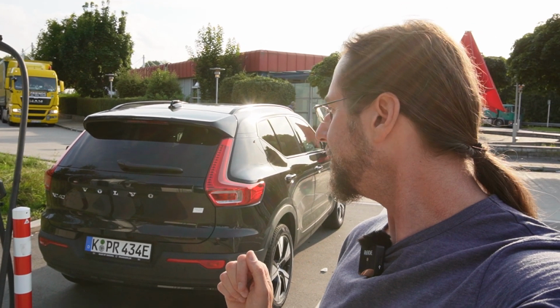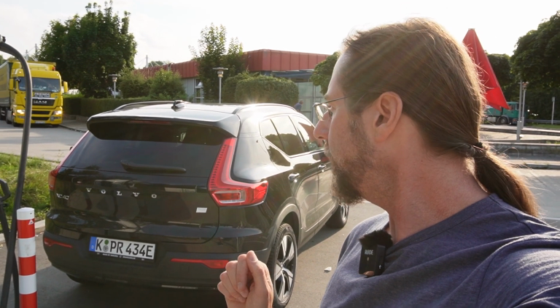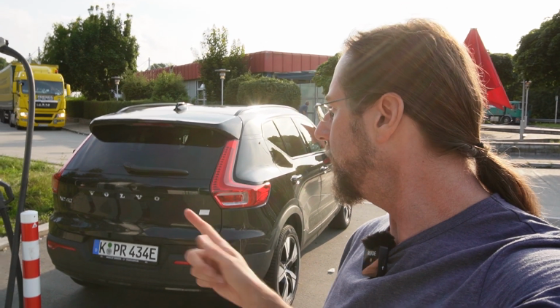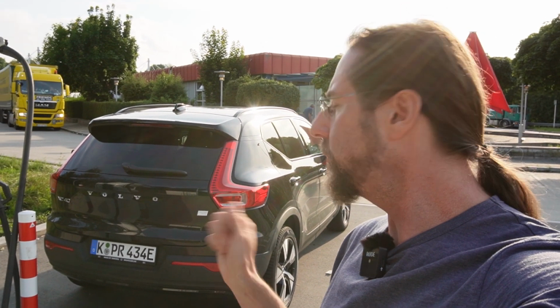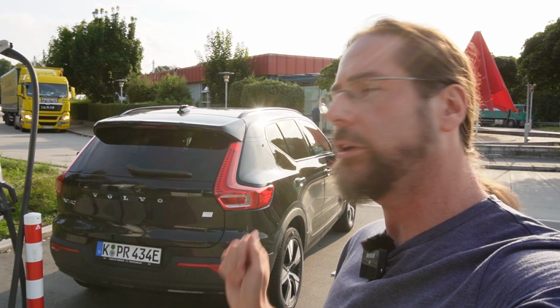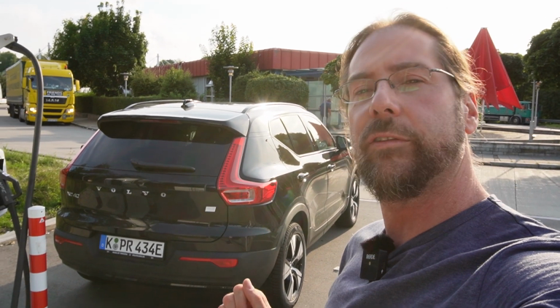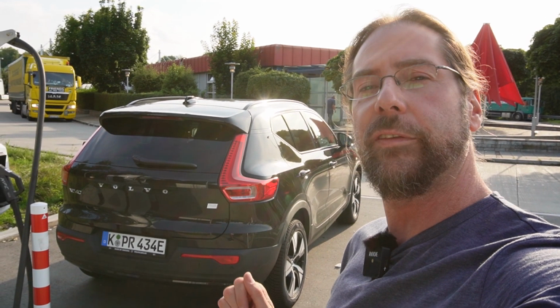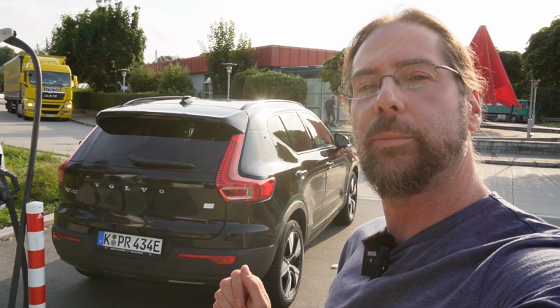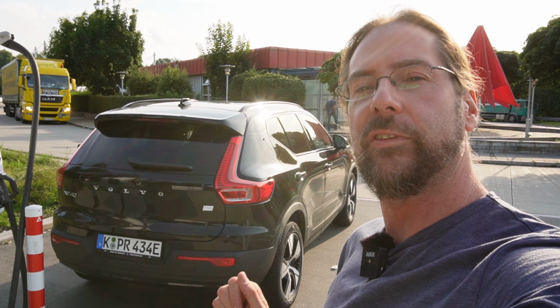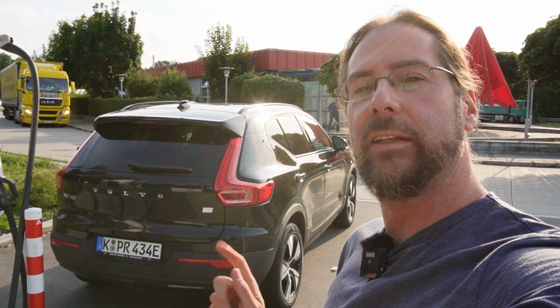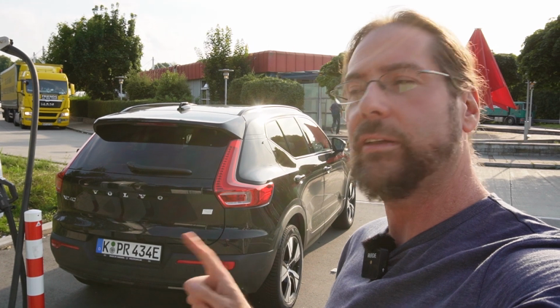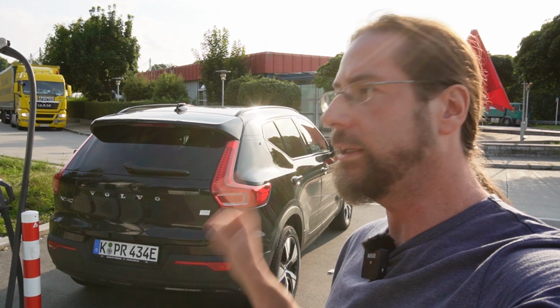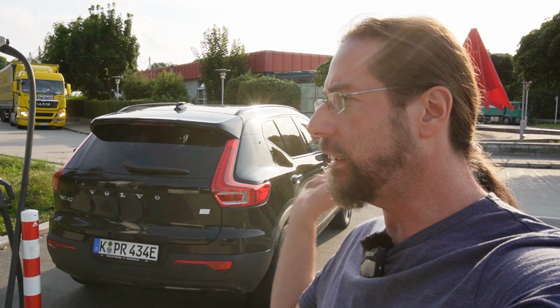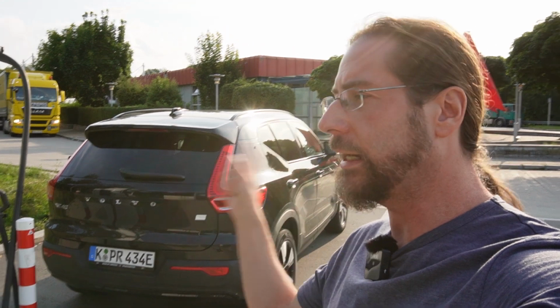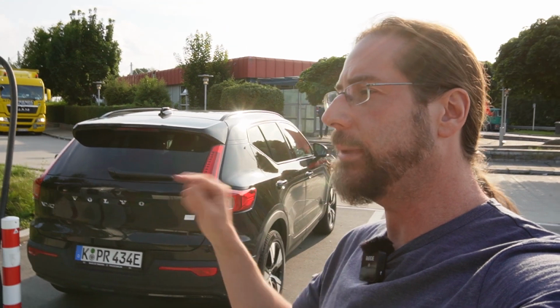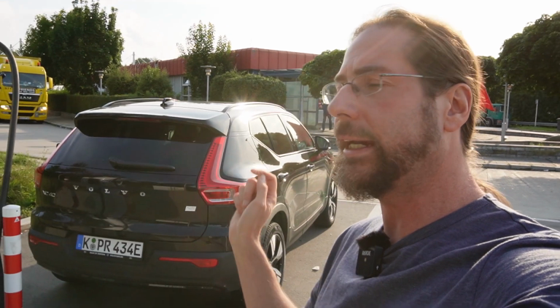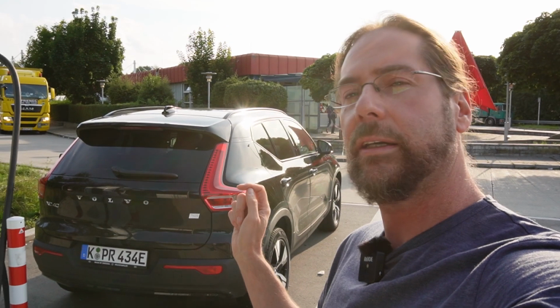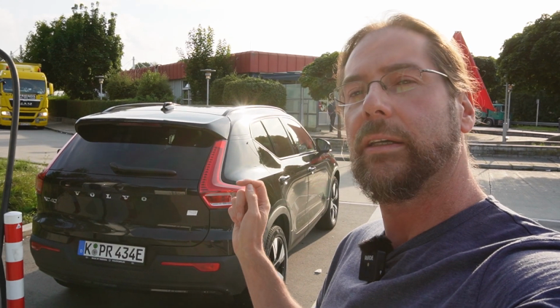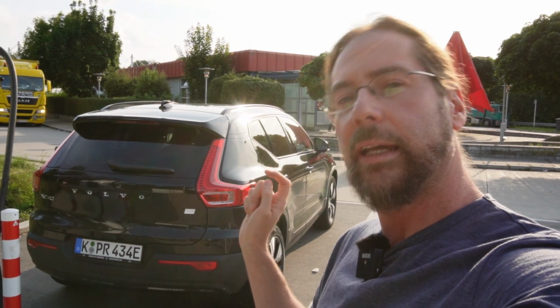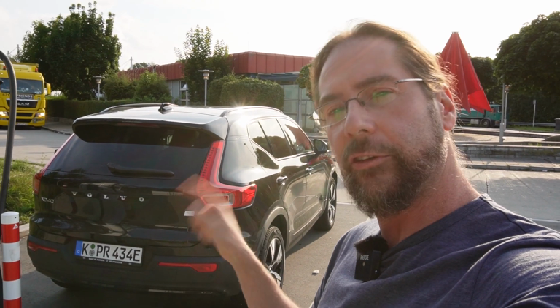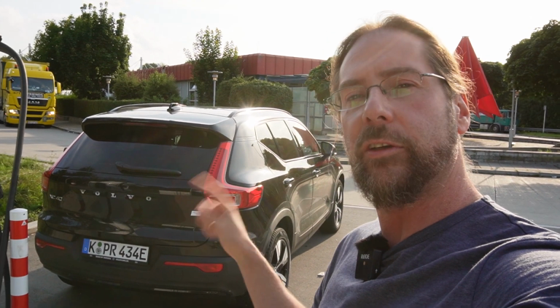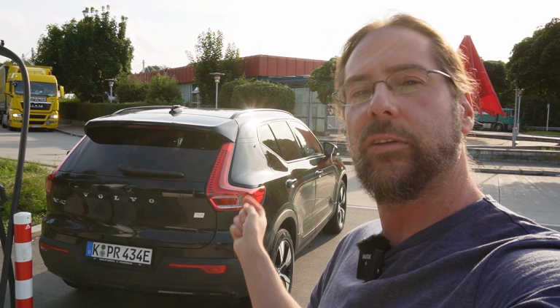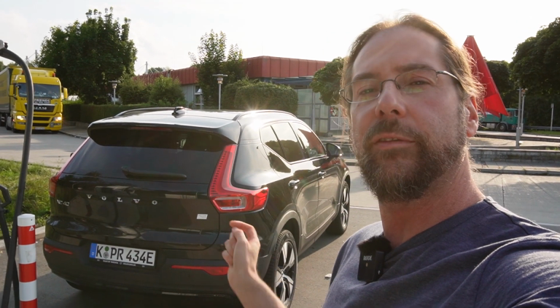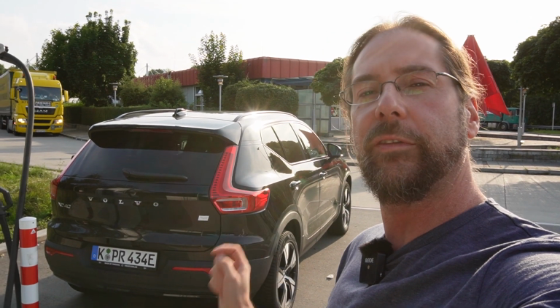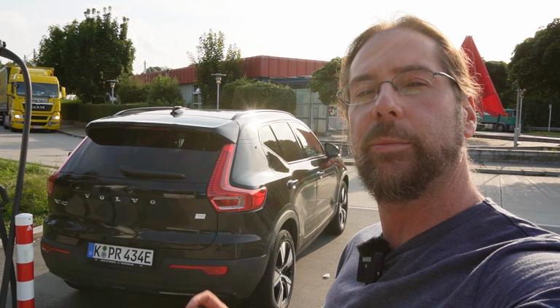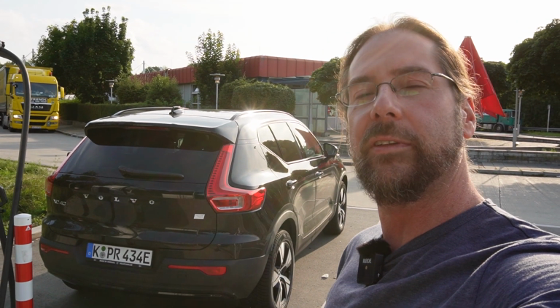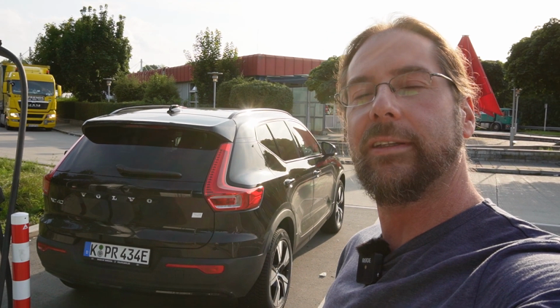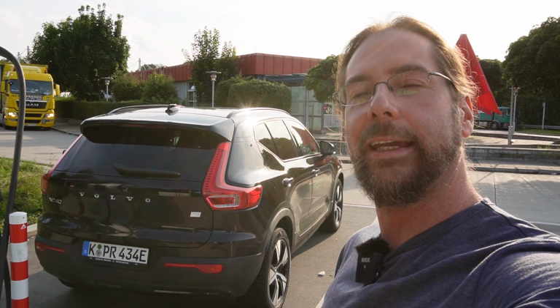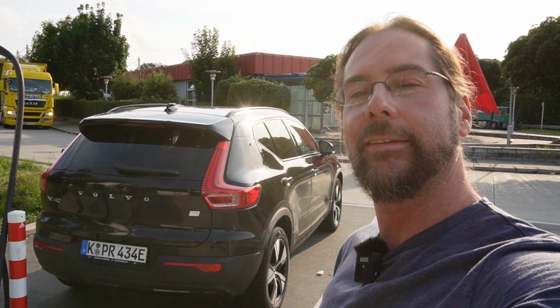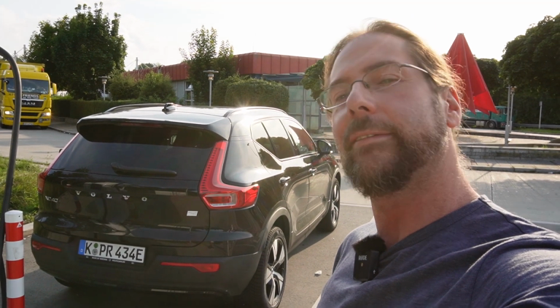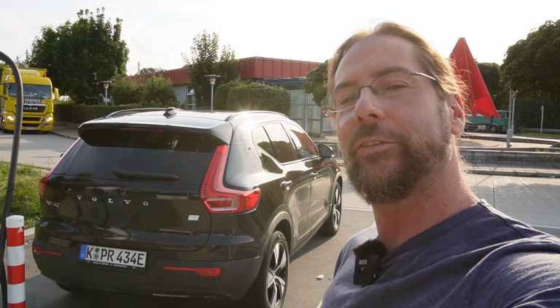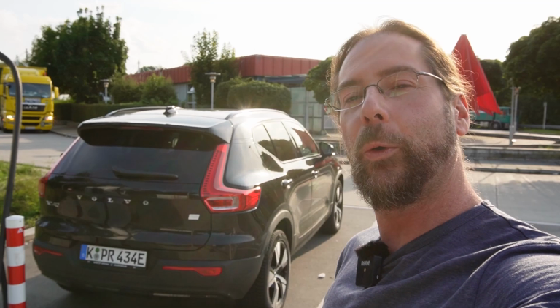So let's charge to 50% and then come back and charge to 50% again. Let's go!